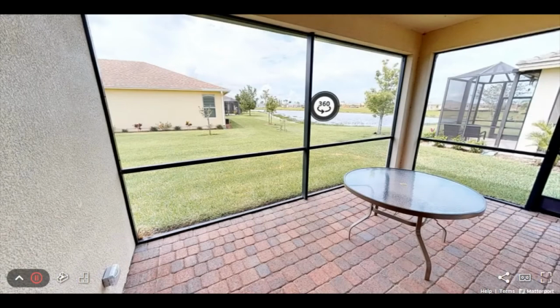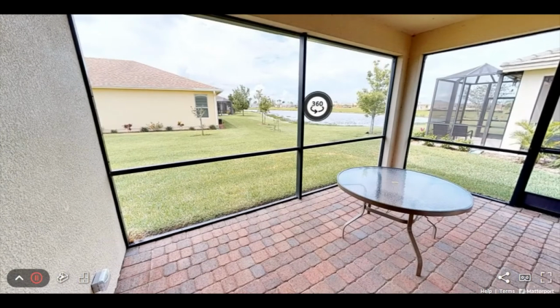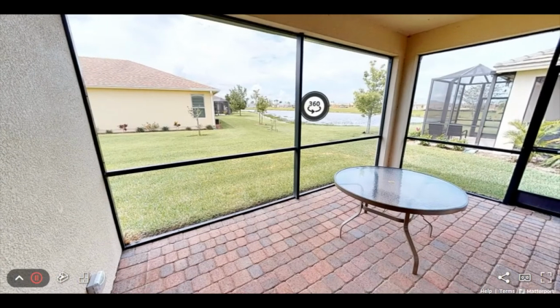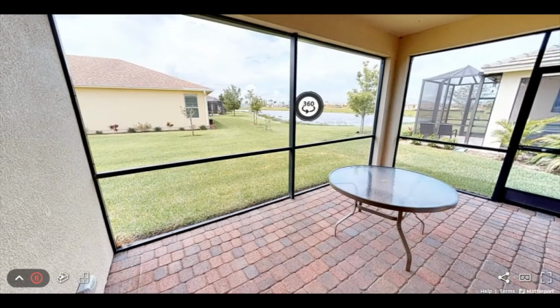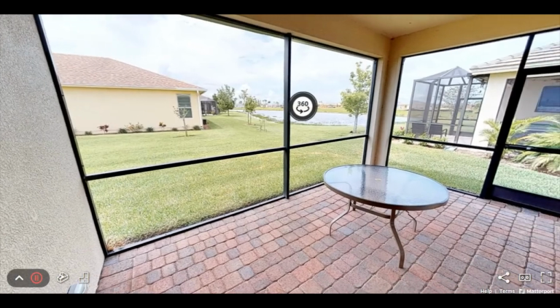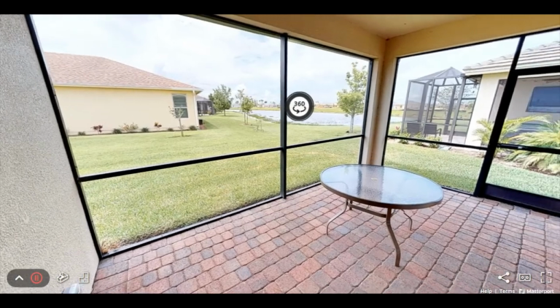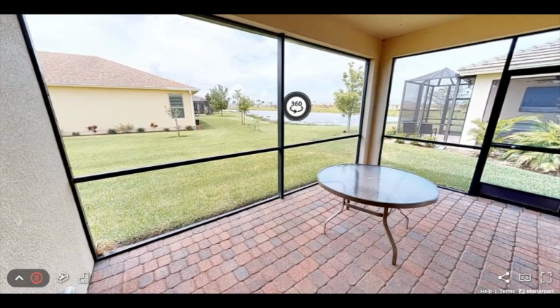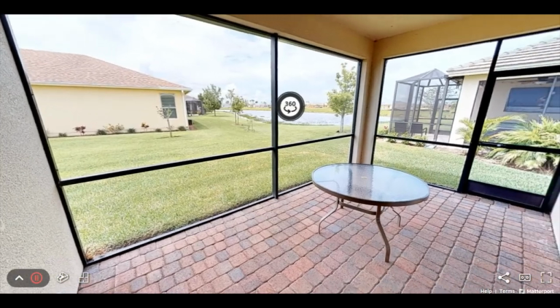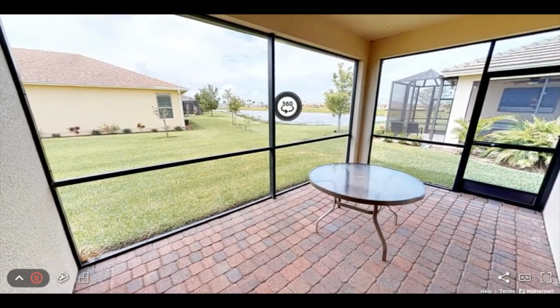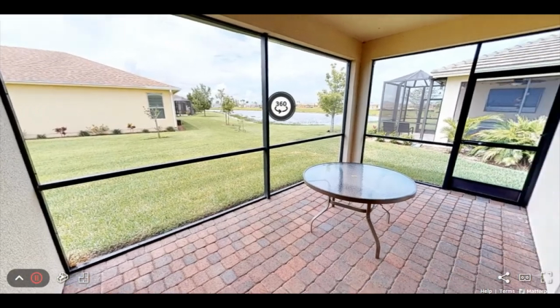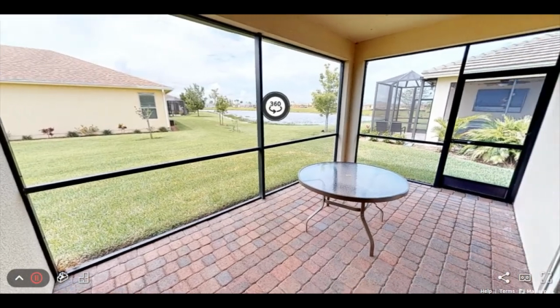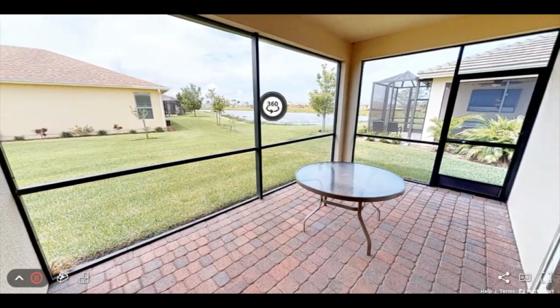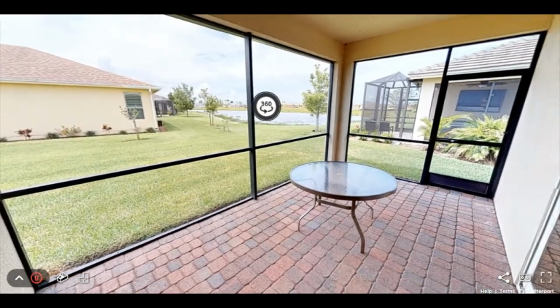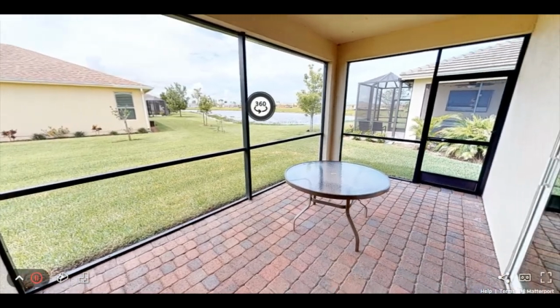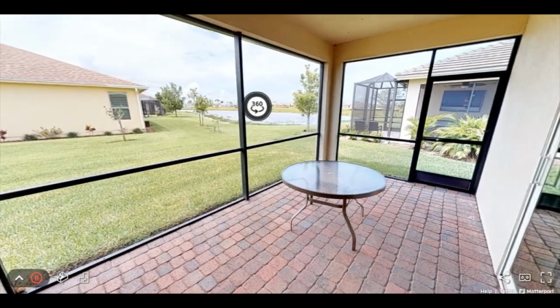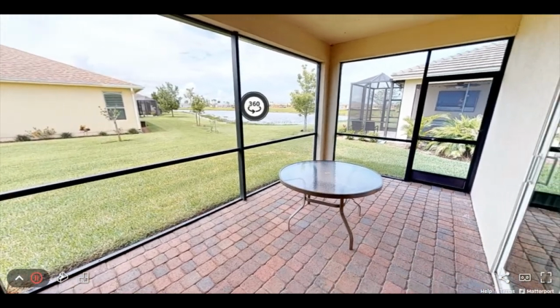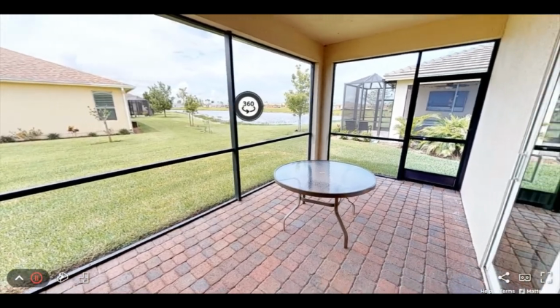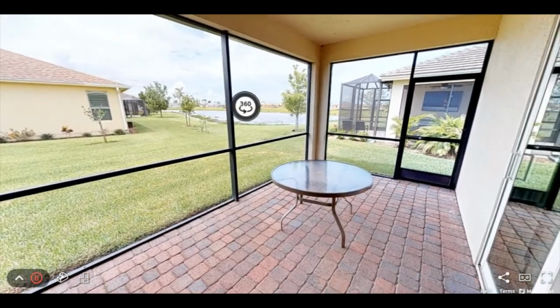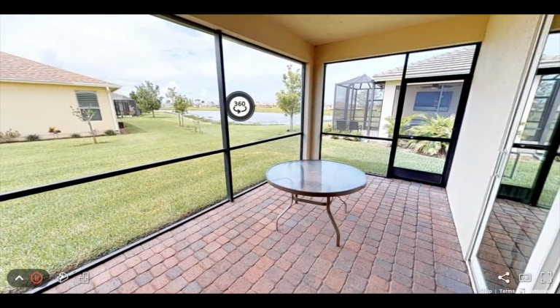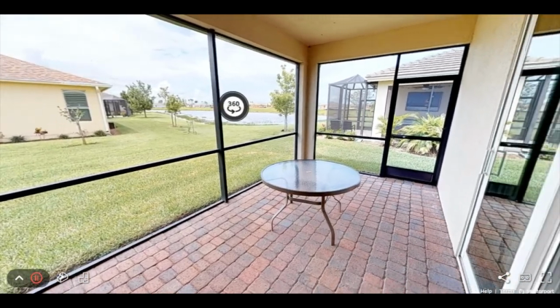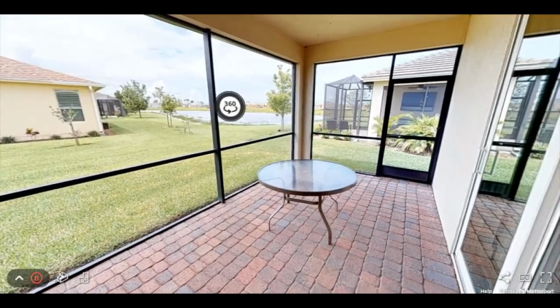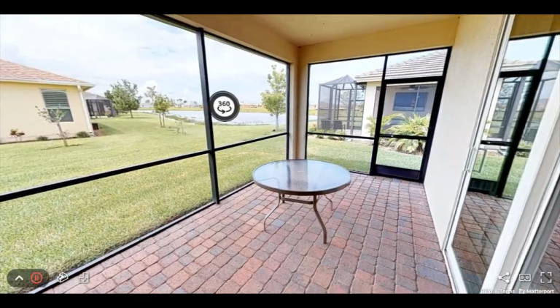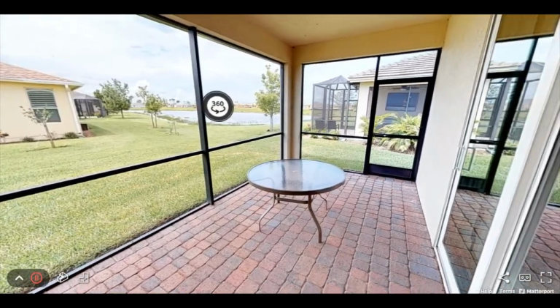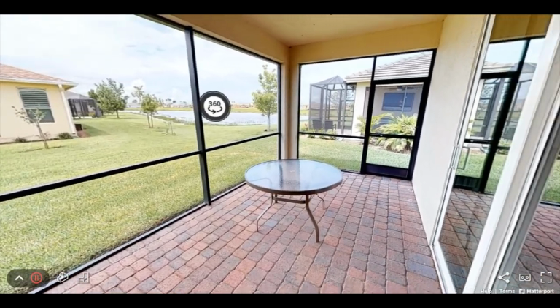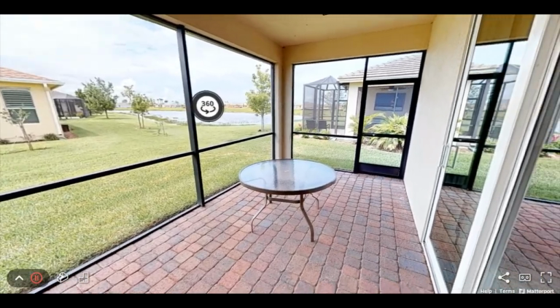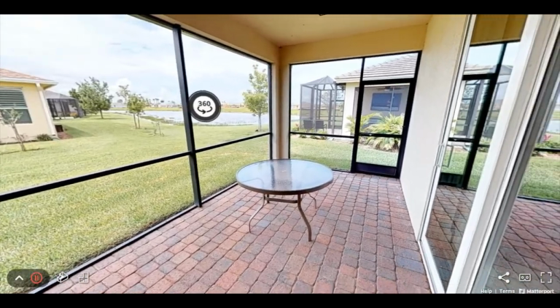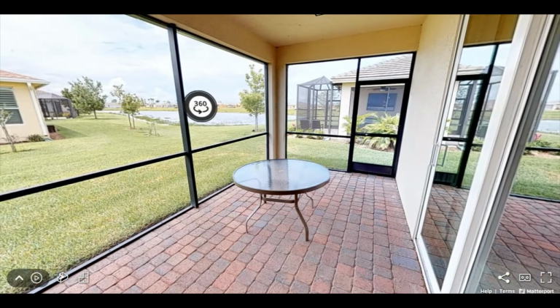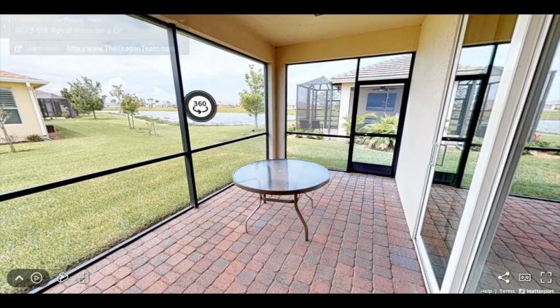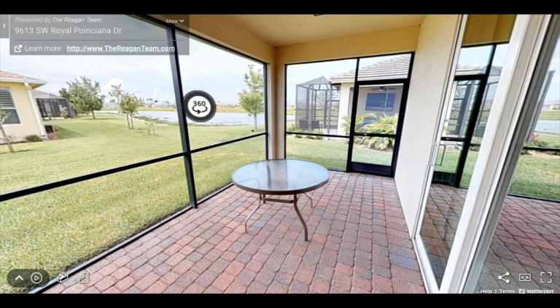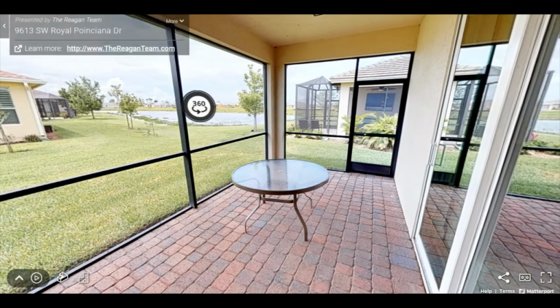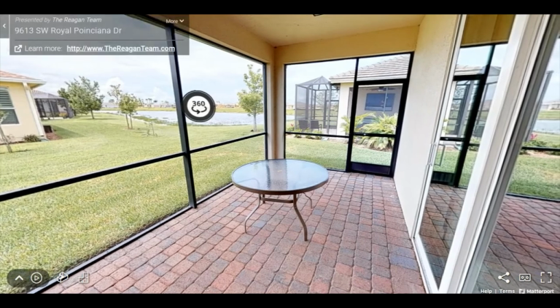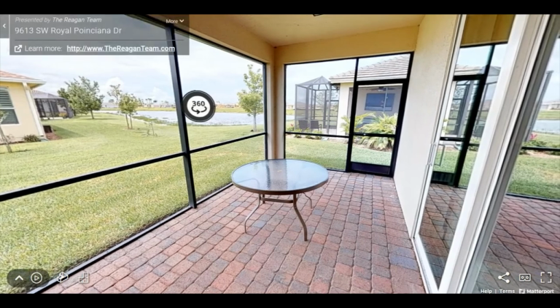The lanai is screened and can be extended to make use of the extra space. There's even room for a pool.